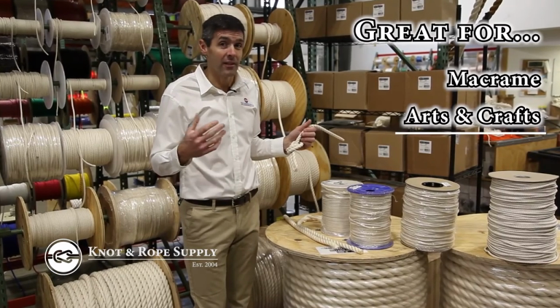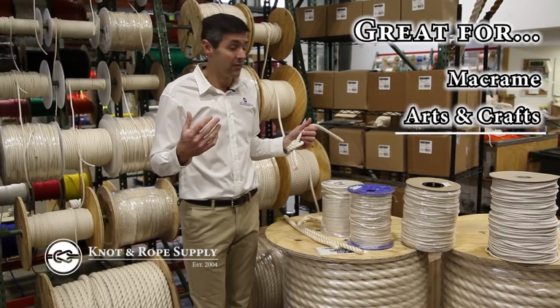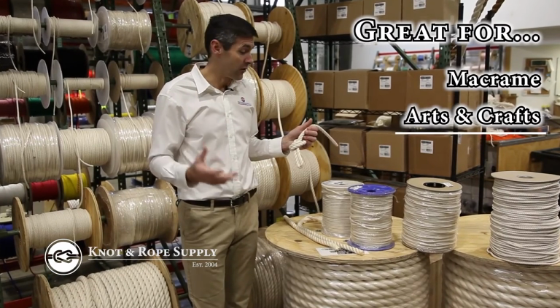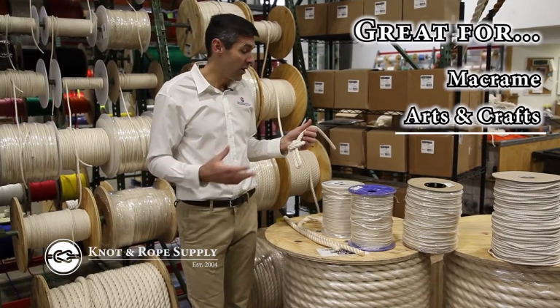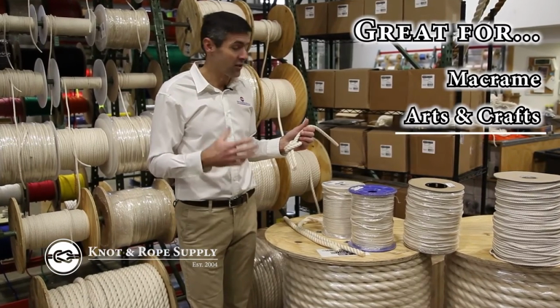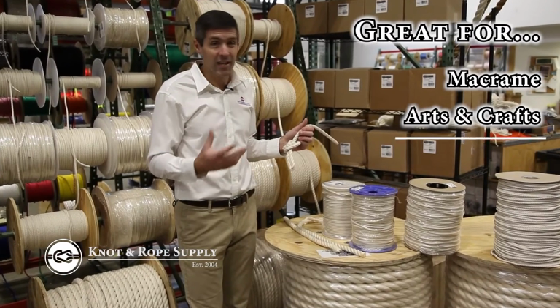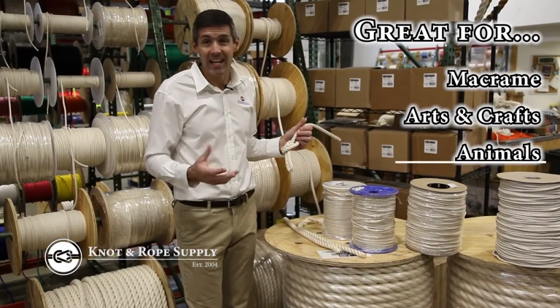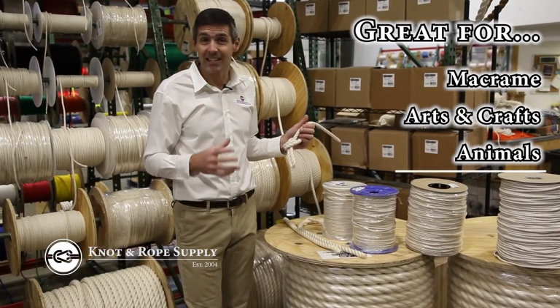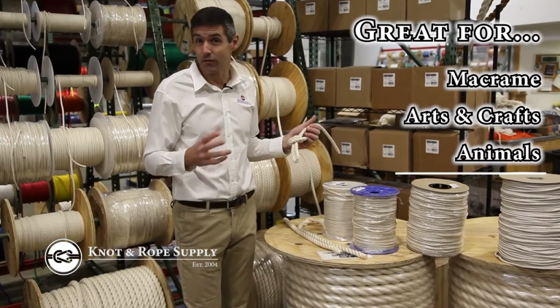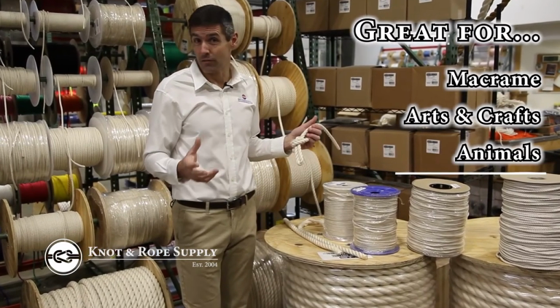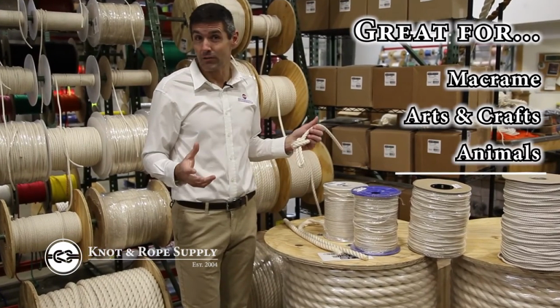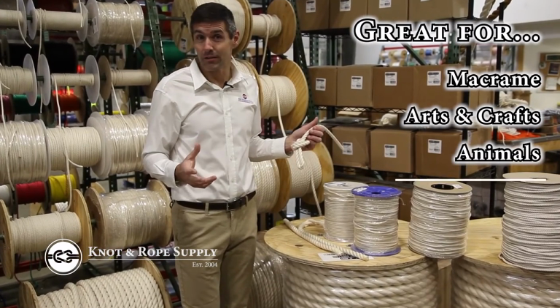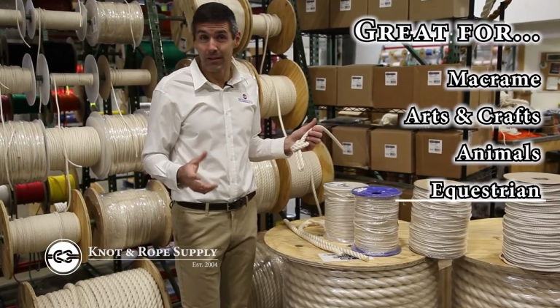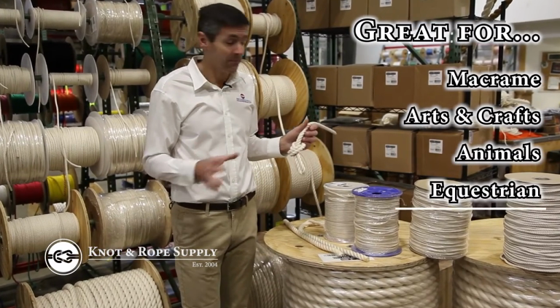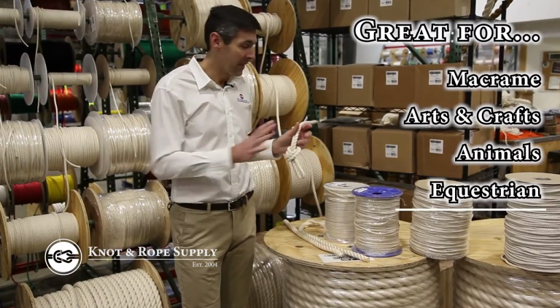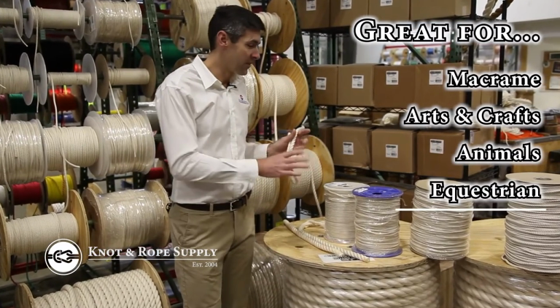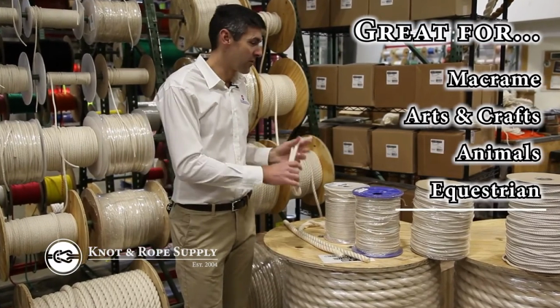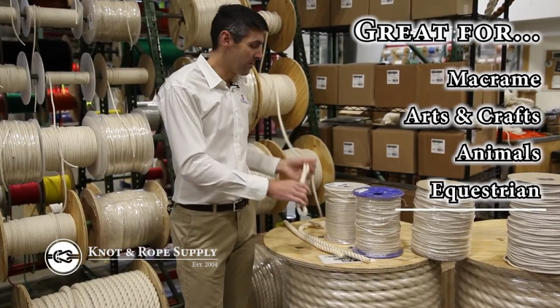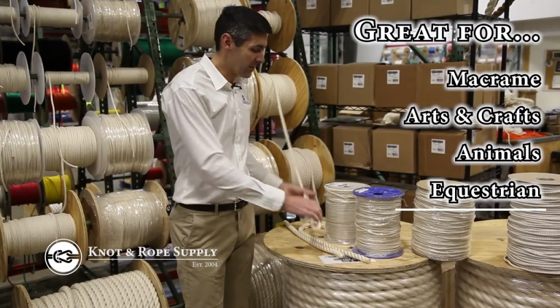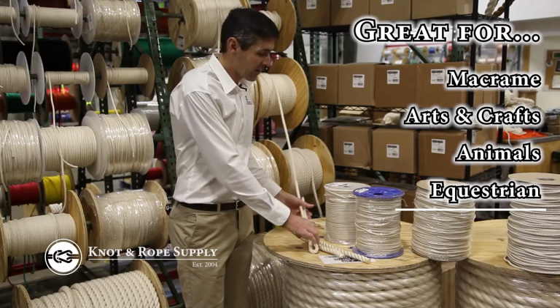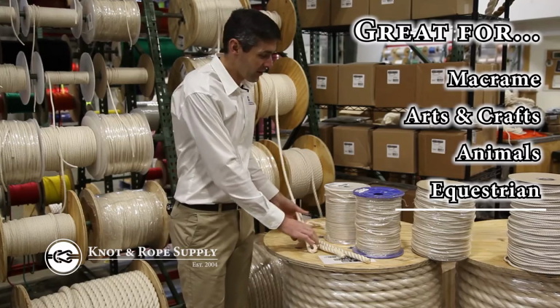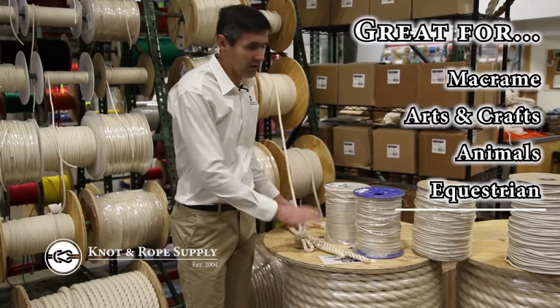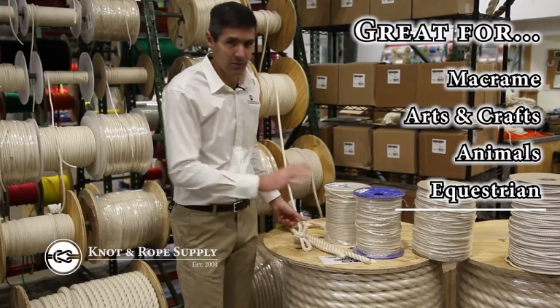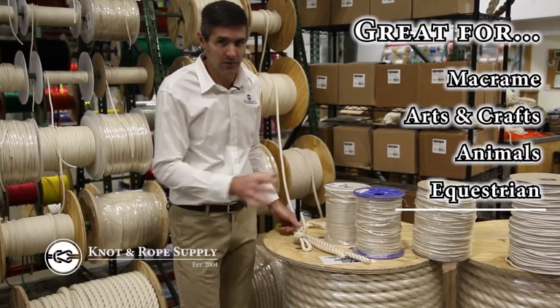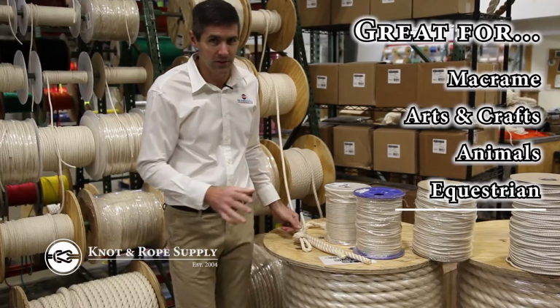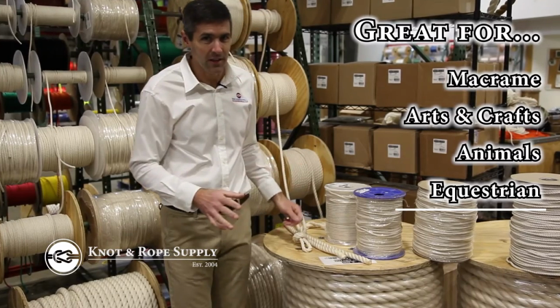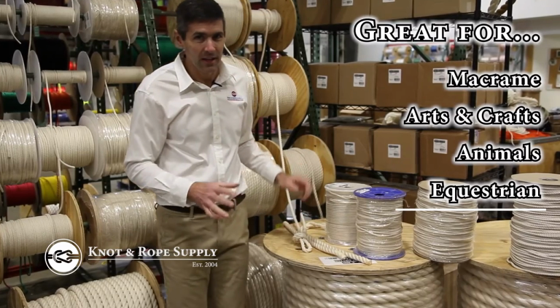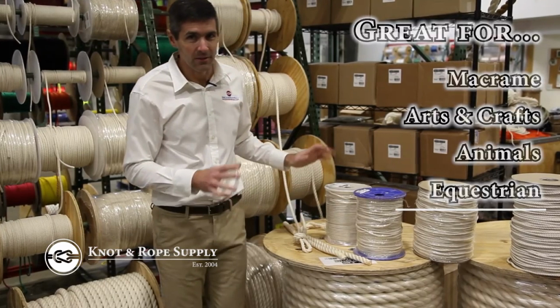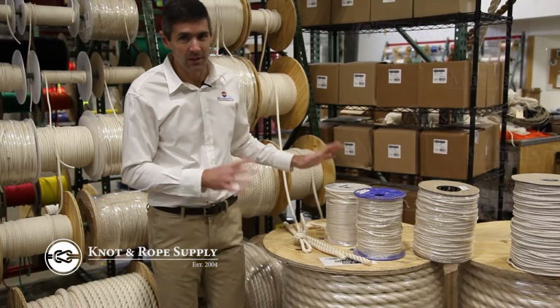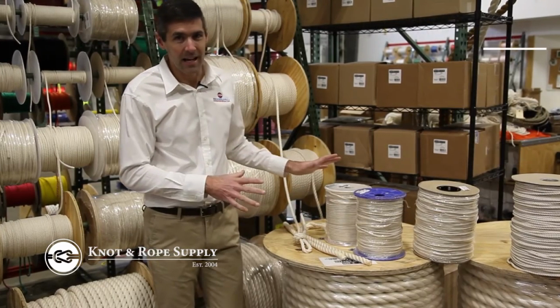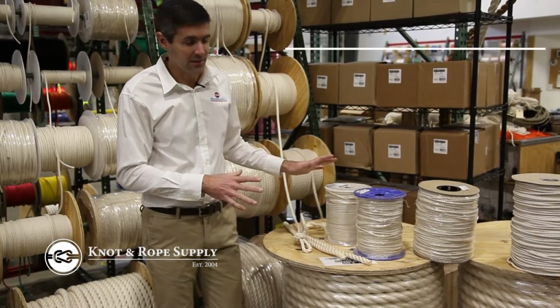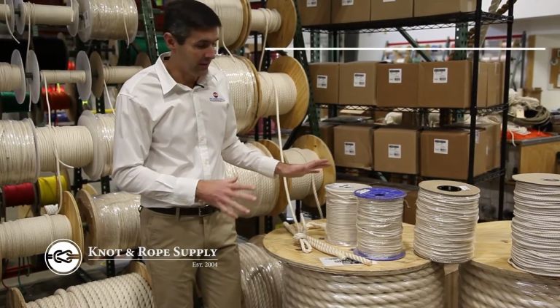For dogs, cats, any sort of equestrian thing — this rope is also a great choice and we sell lots of it.